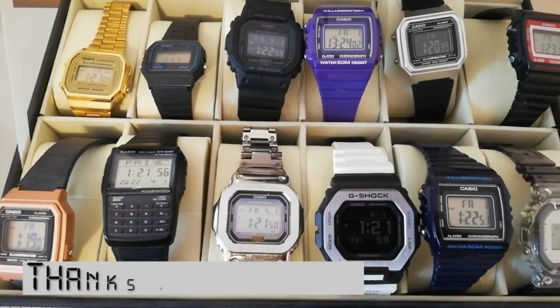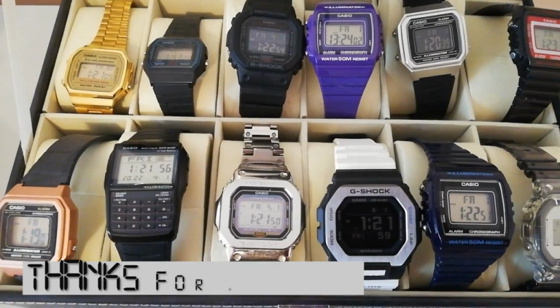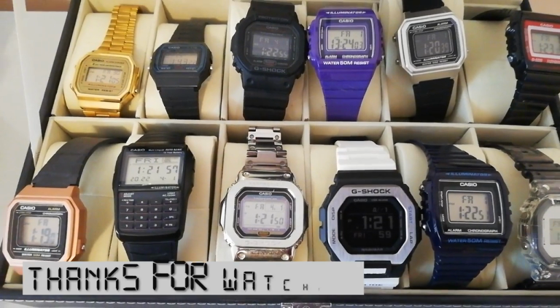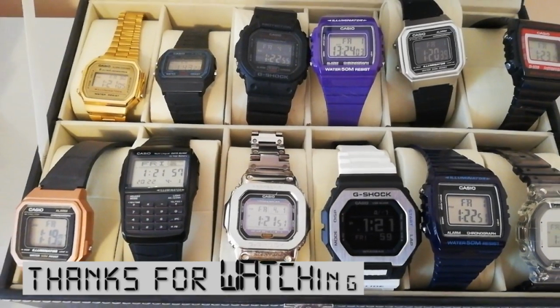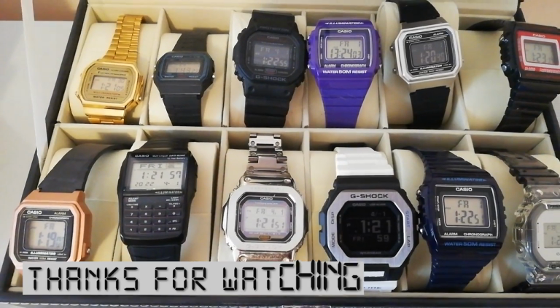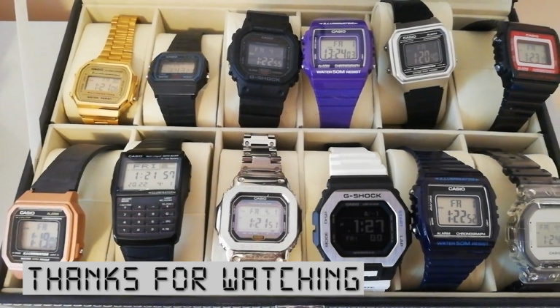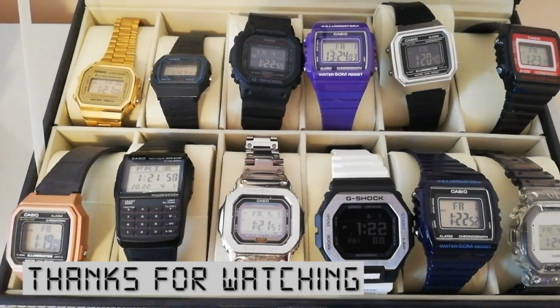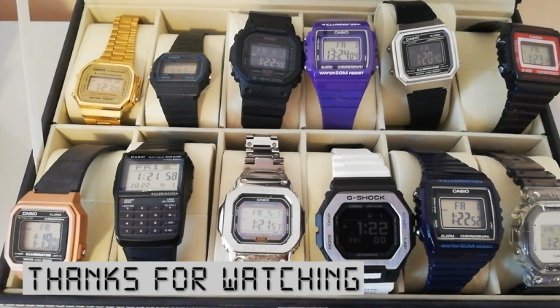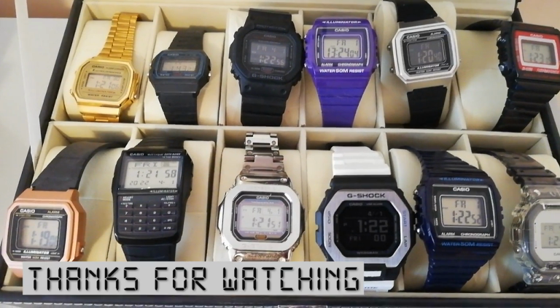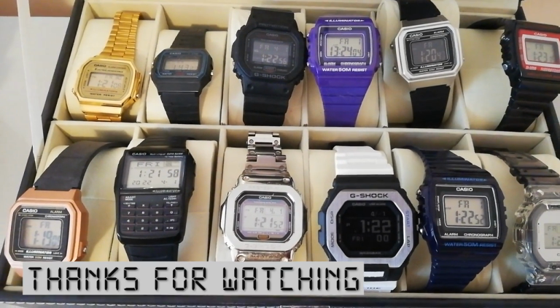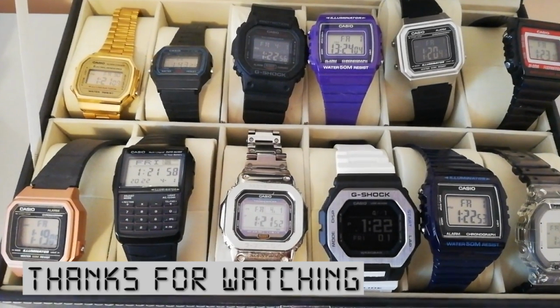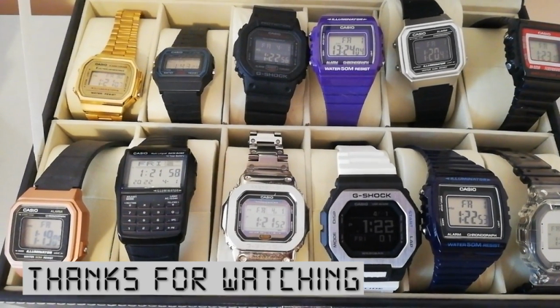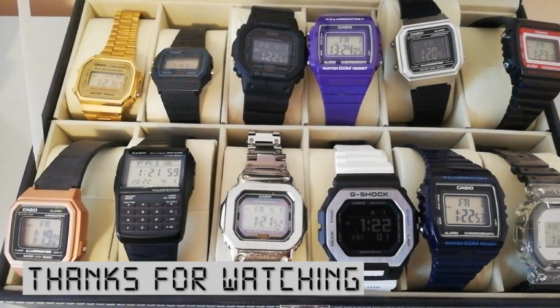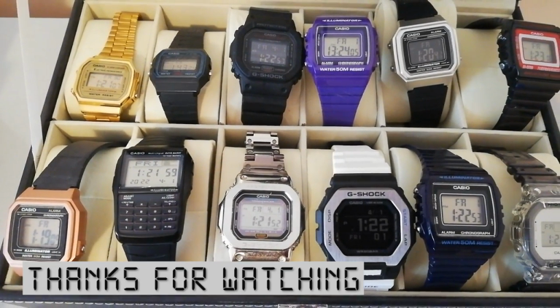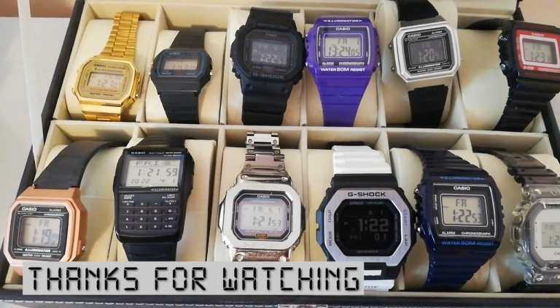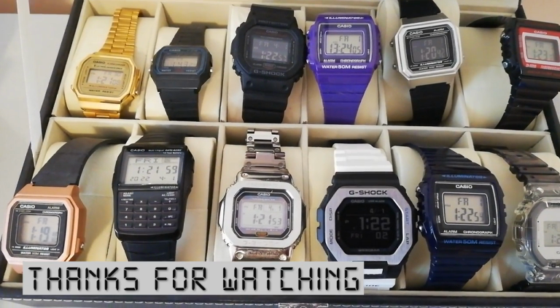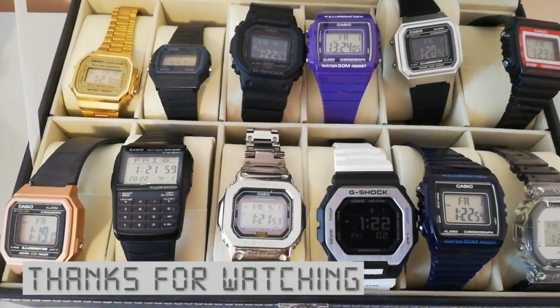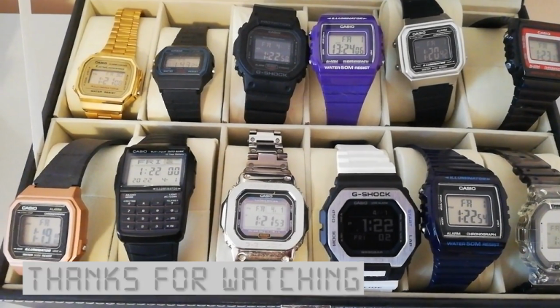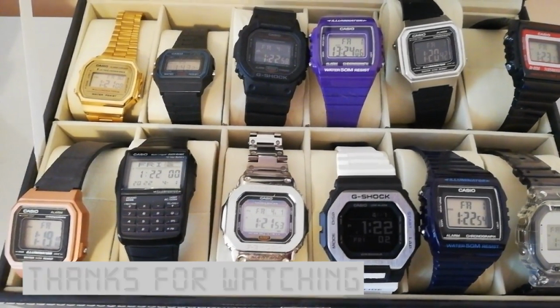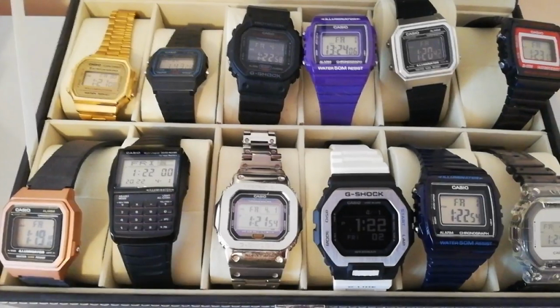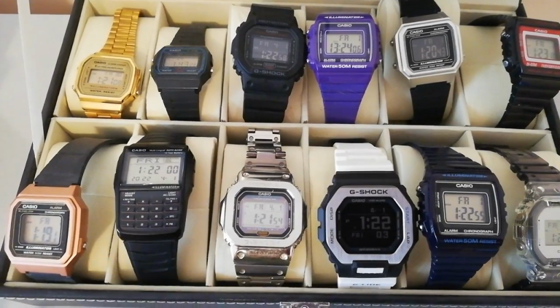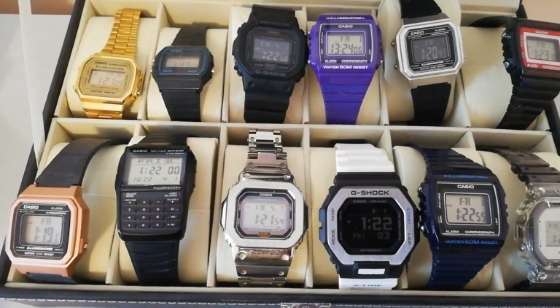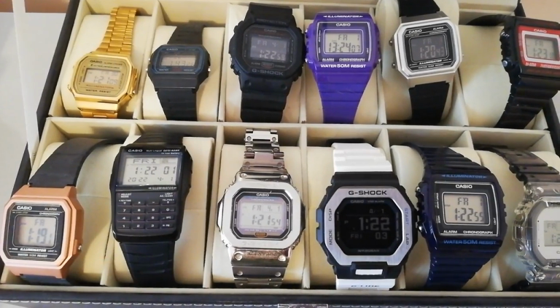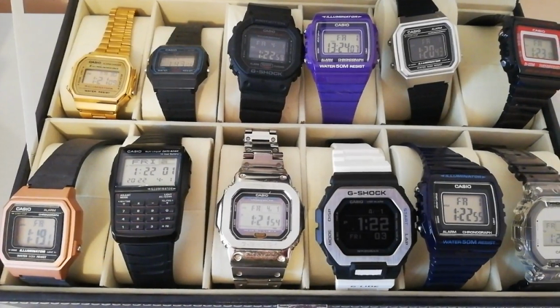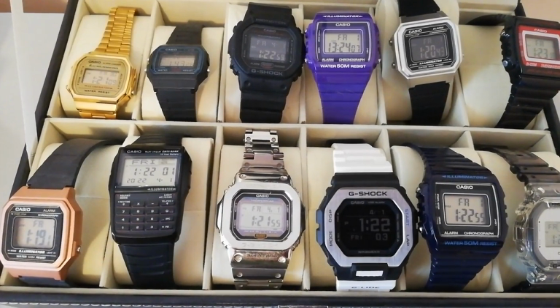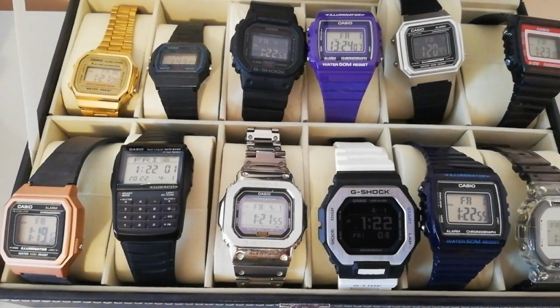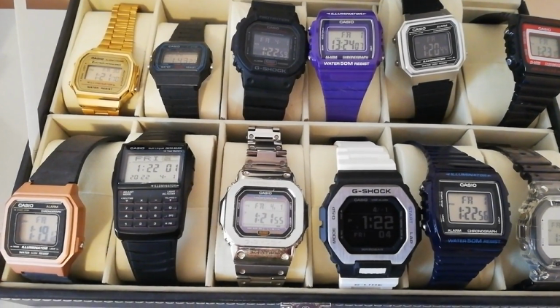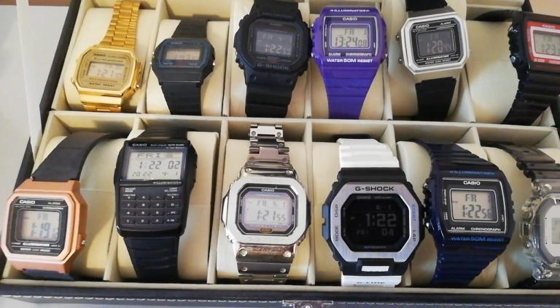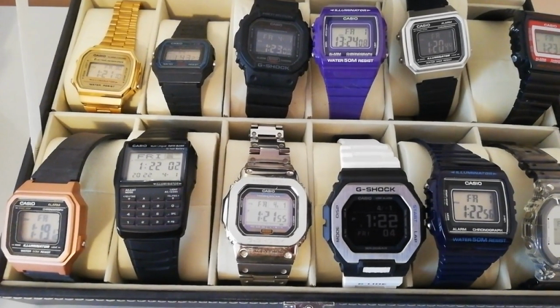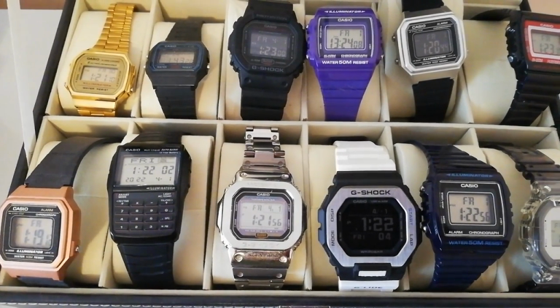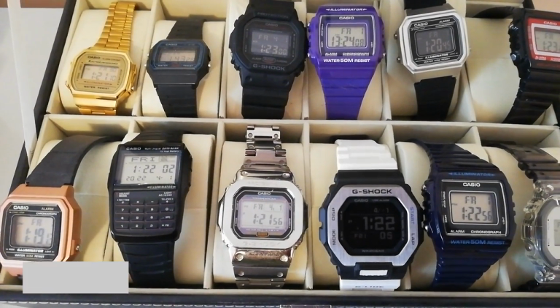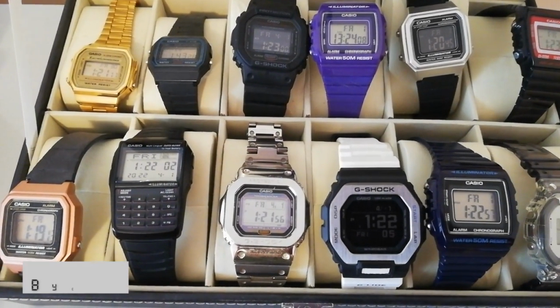And that is my Casio watch collection. Thank you very much for listening. And yes, I know I need to fix the times. Bye!